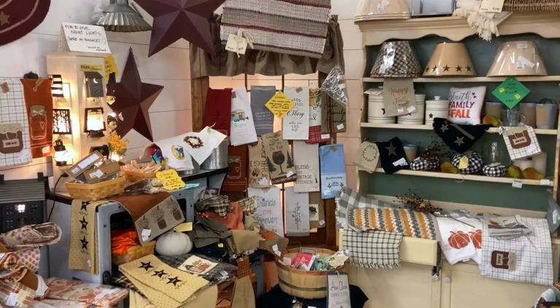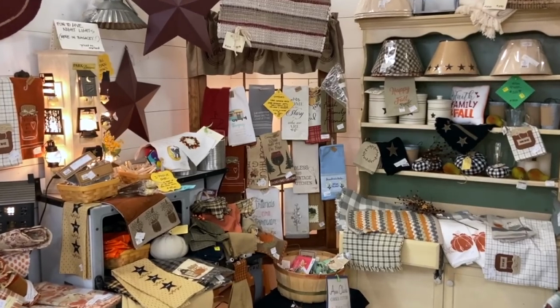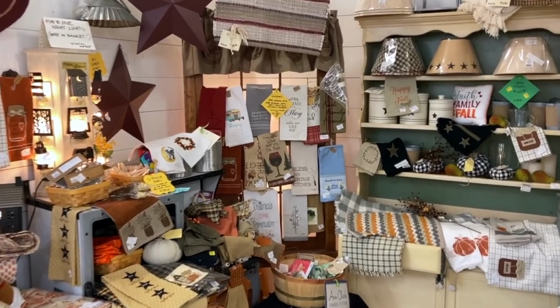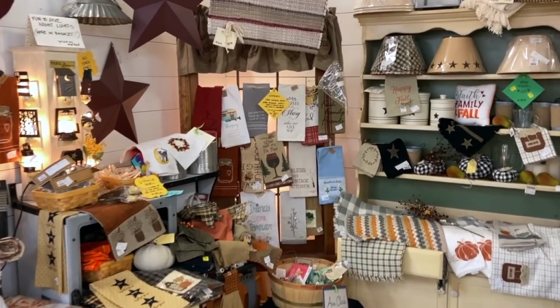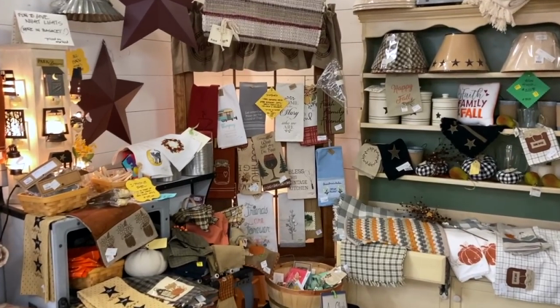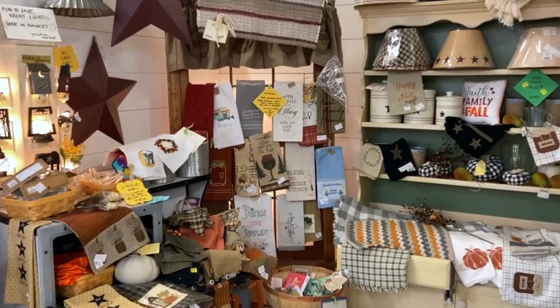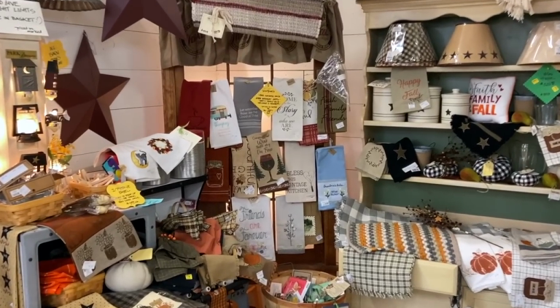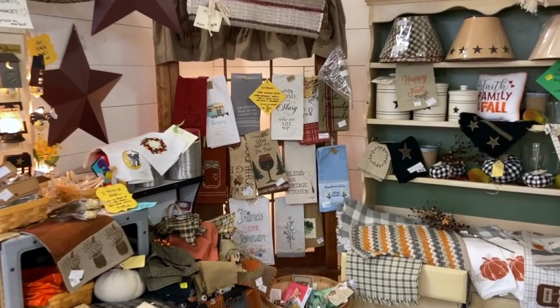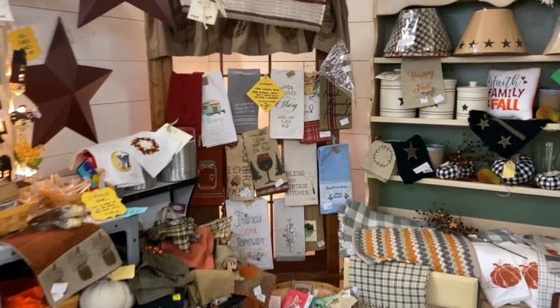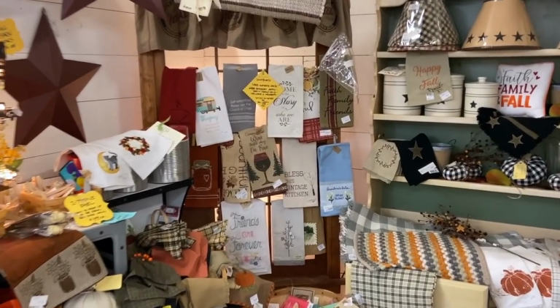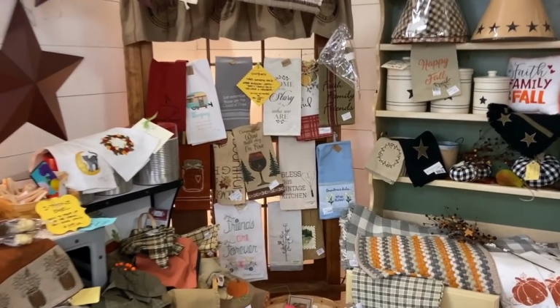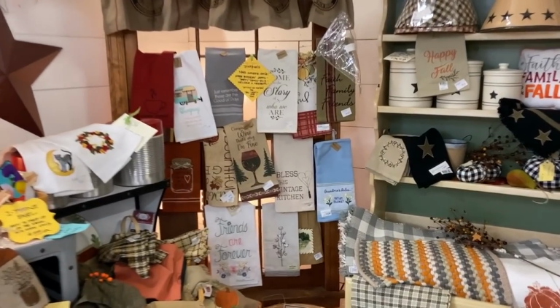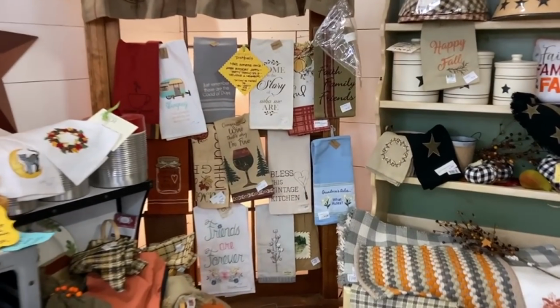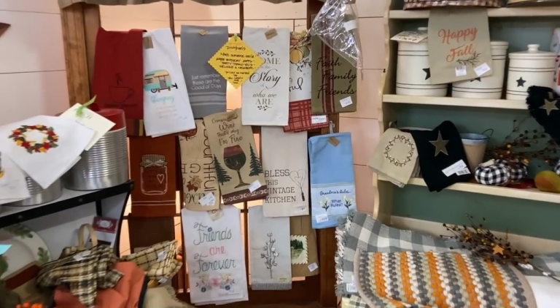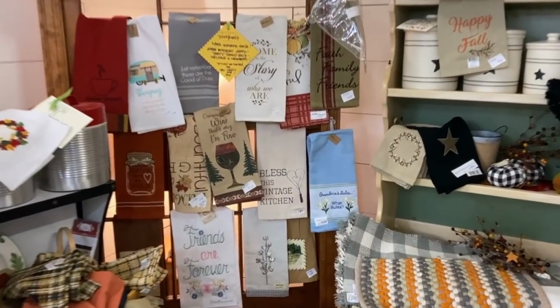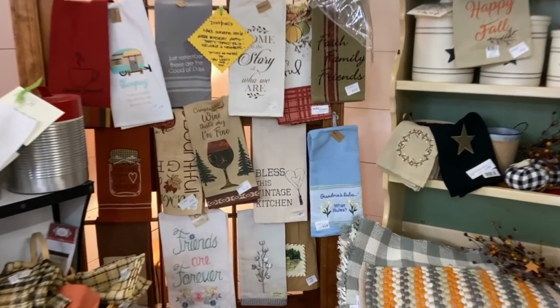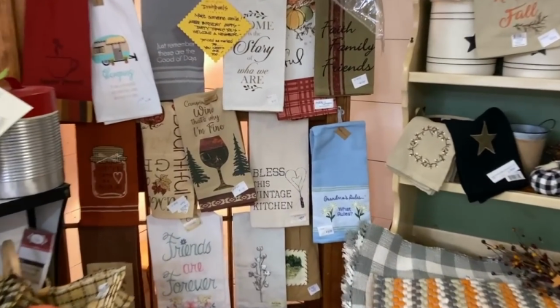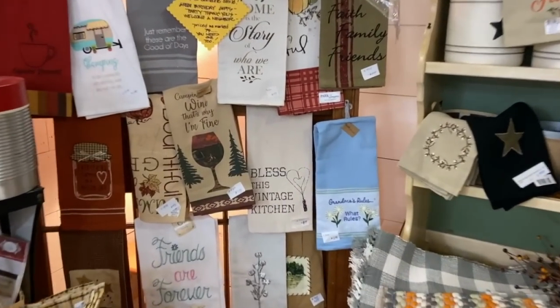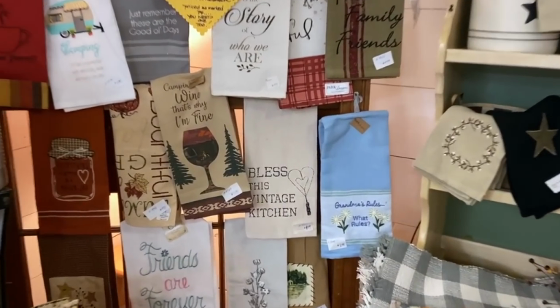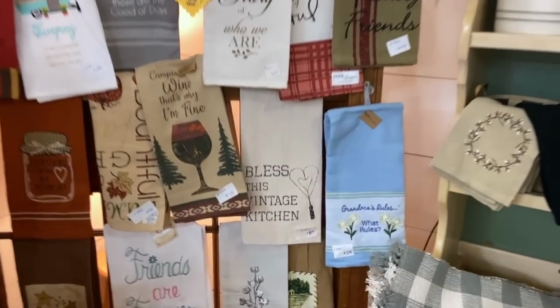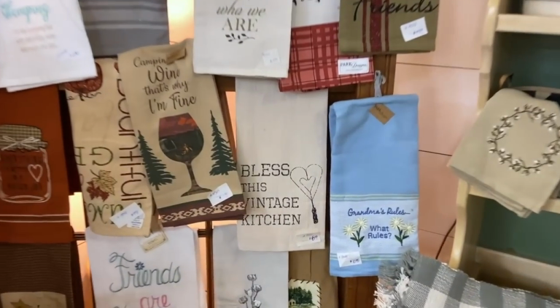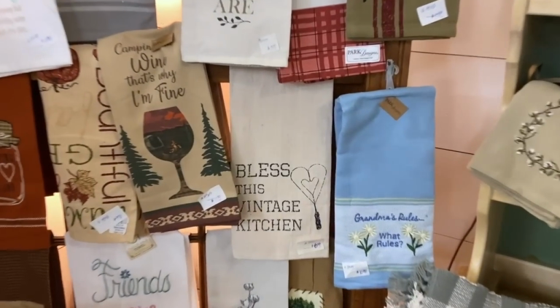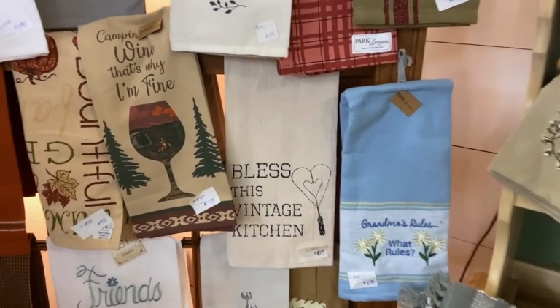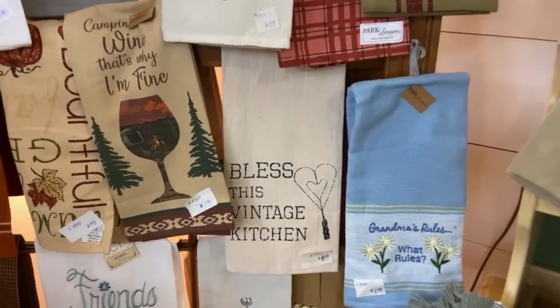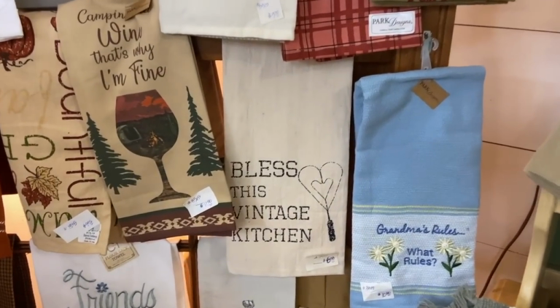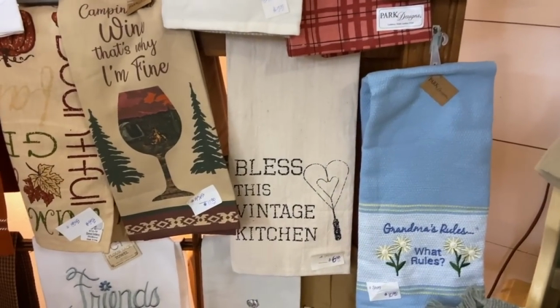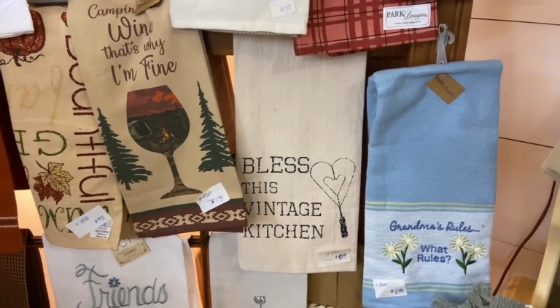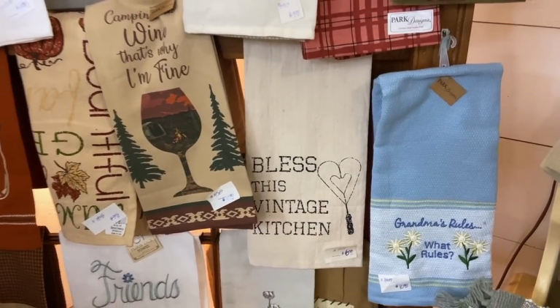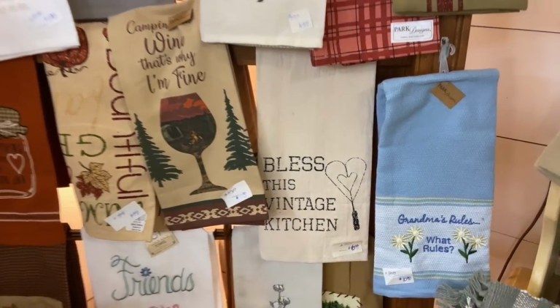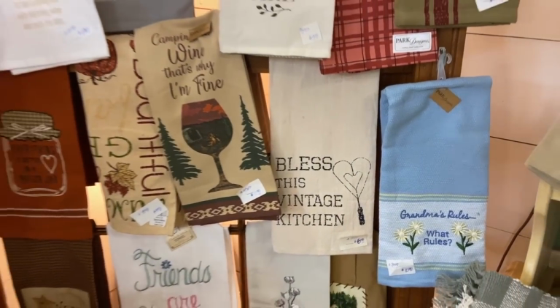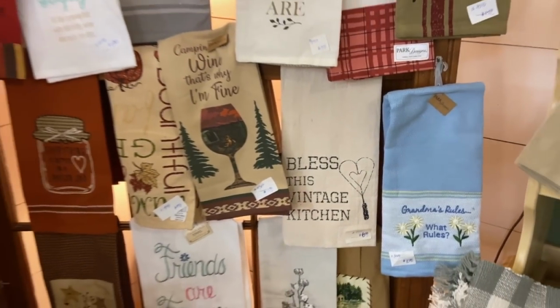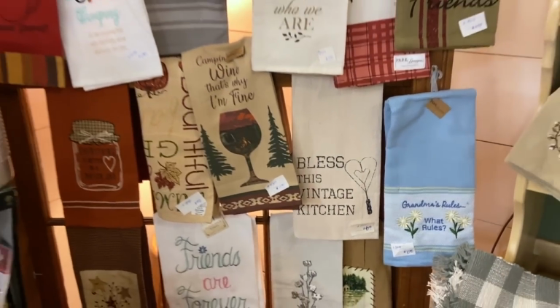This is what especially drives me nuts: 'Bless this vintage kitchen' on a new towel.